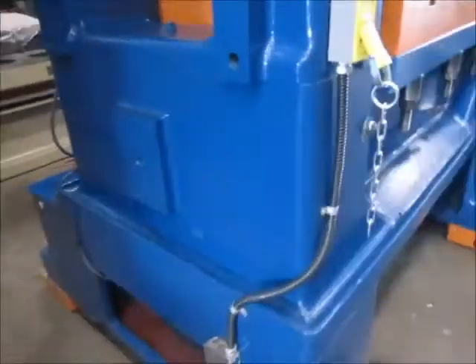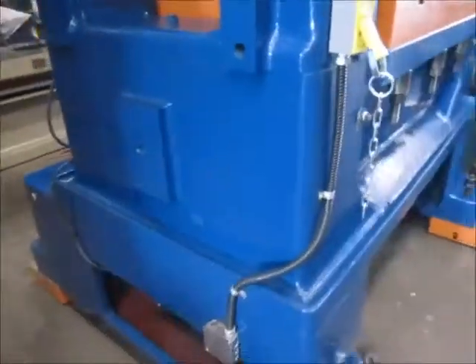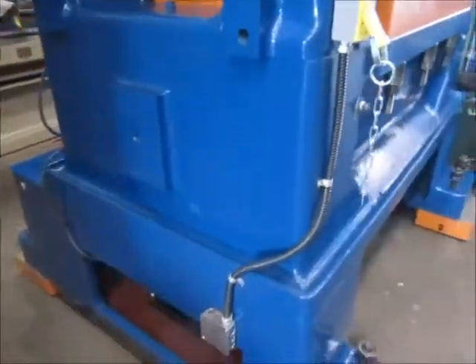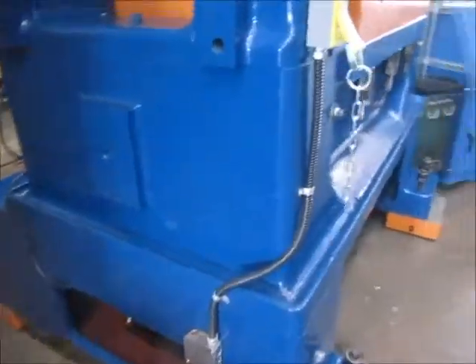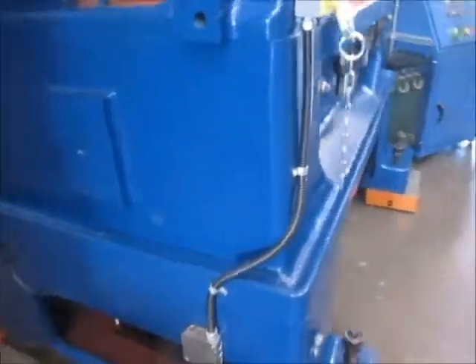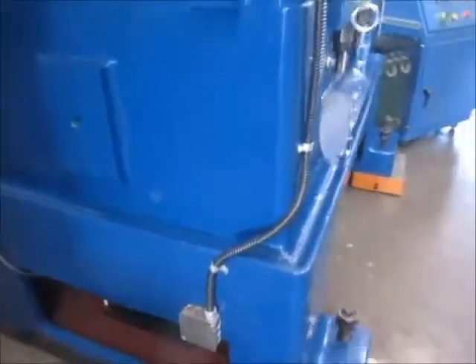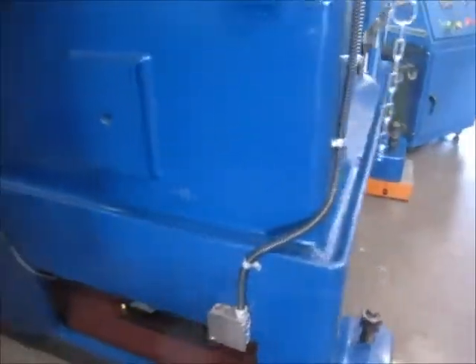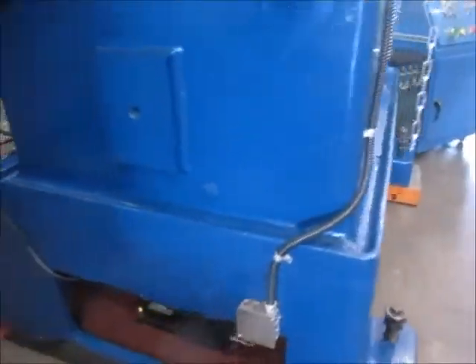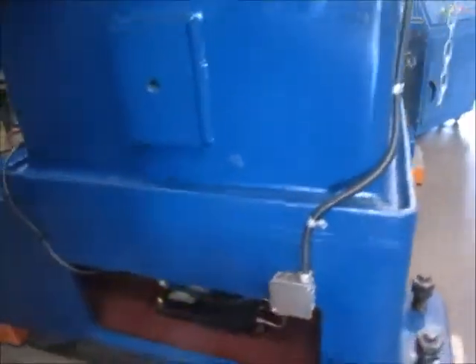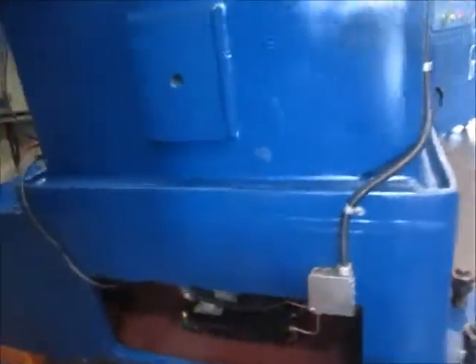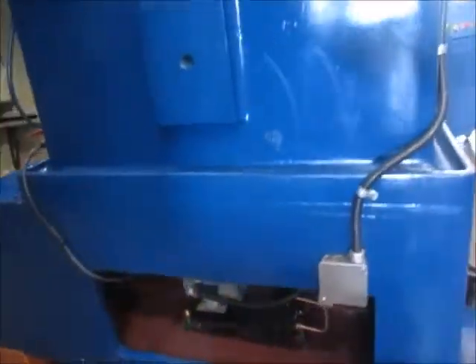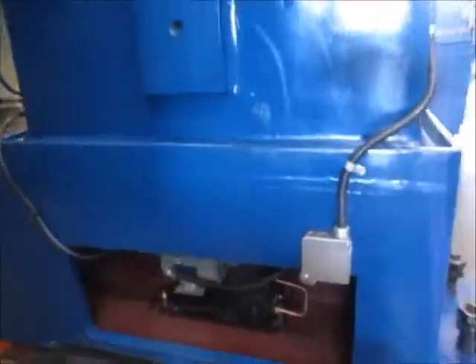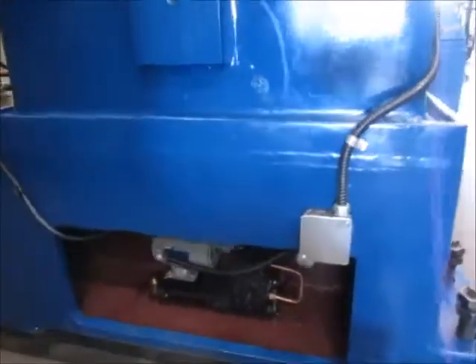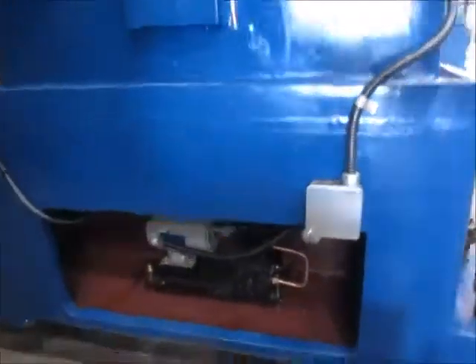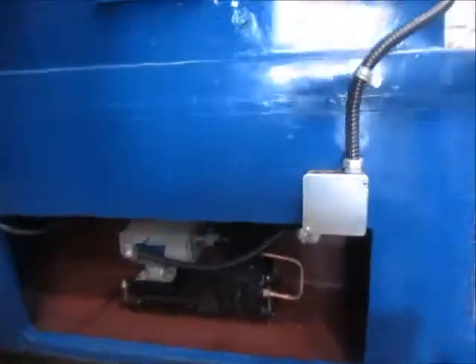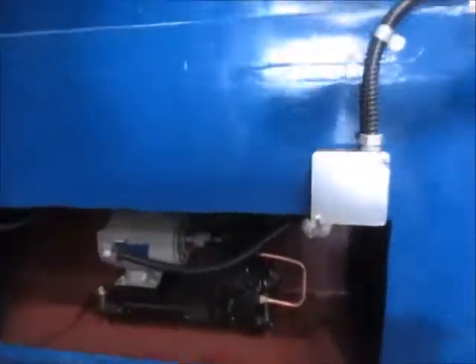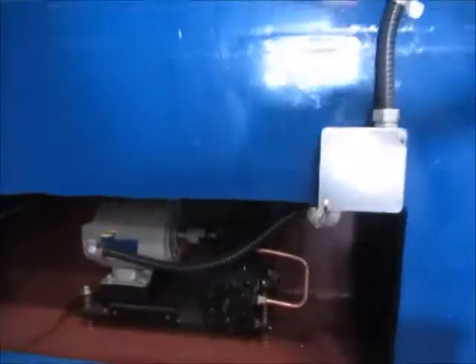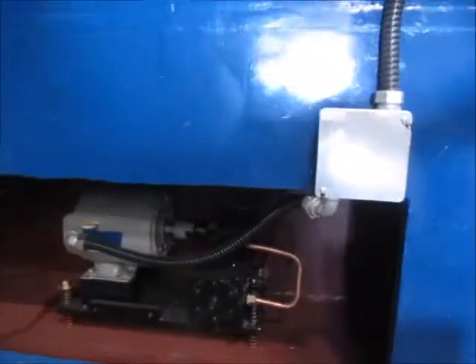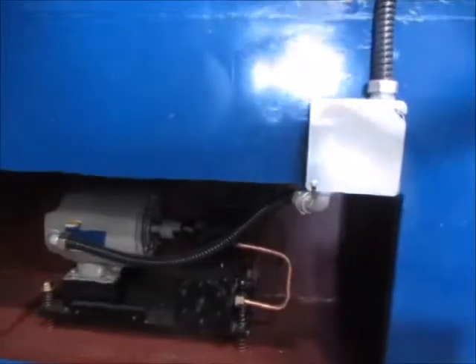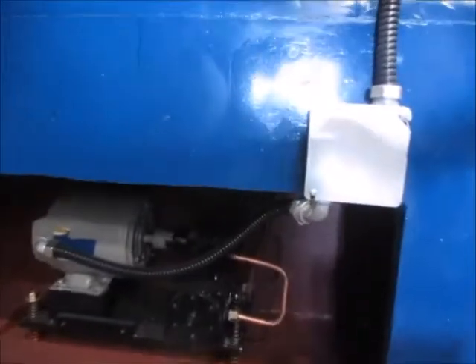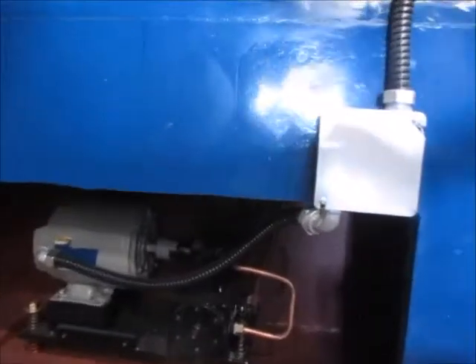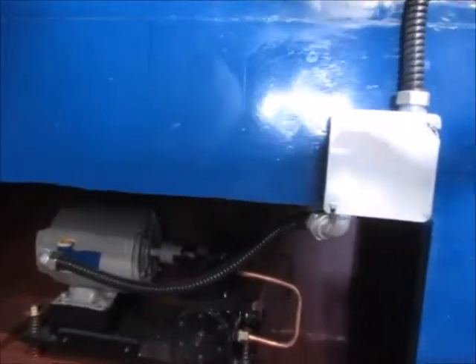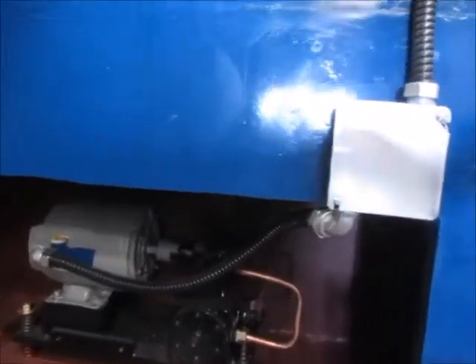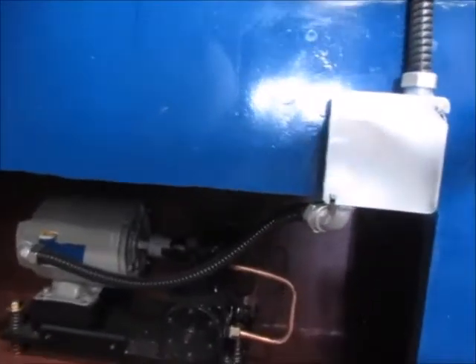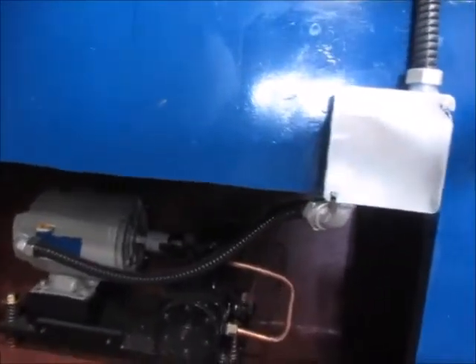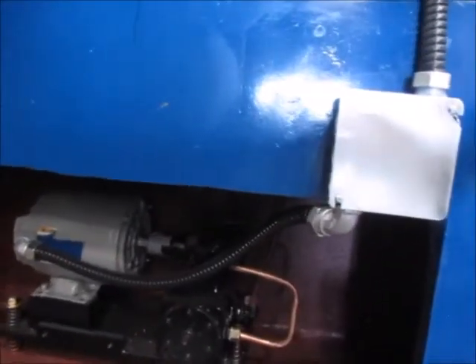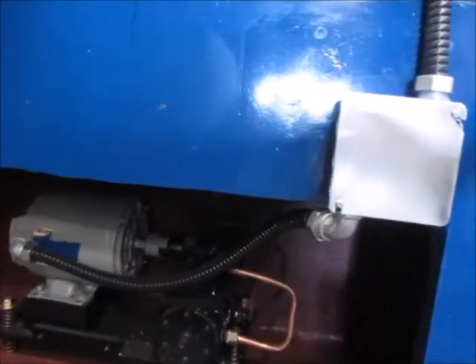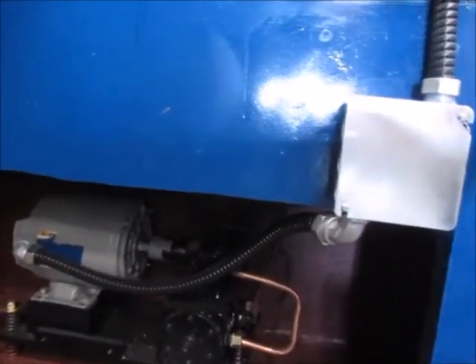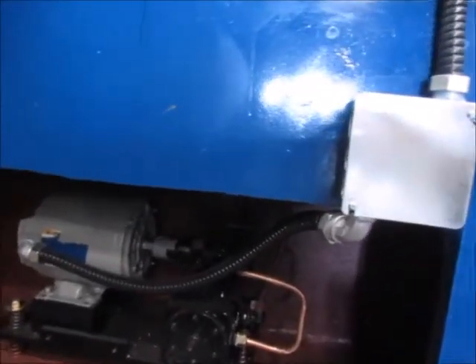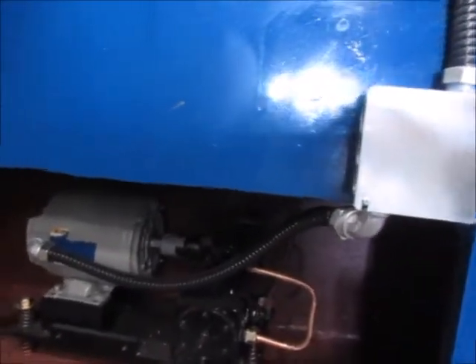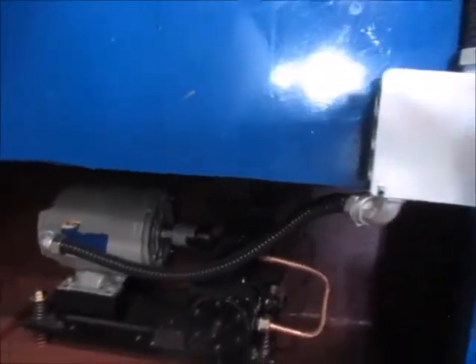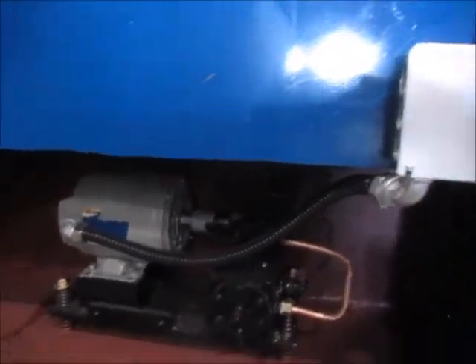Here's the left side. This is the lubrication pump and motor.